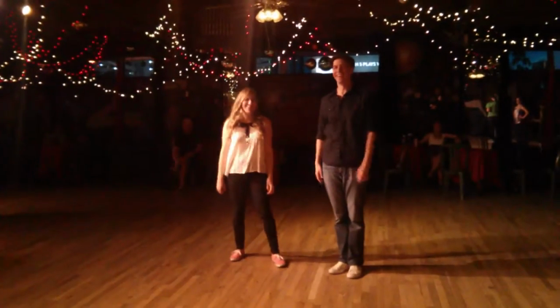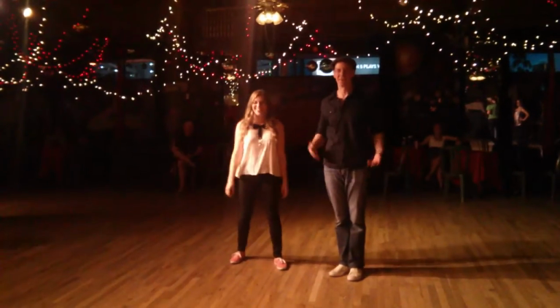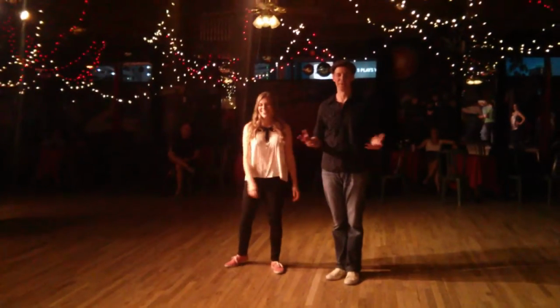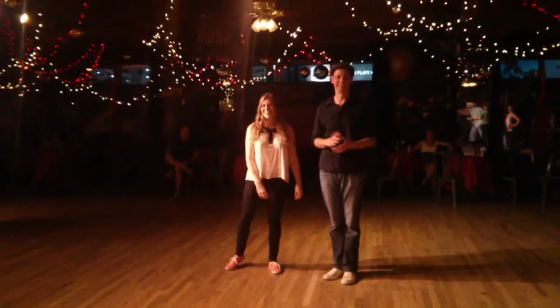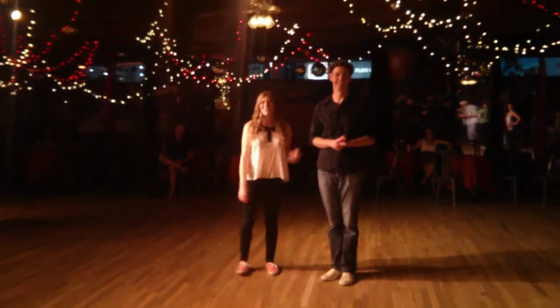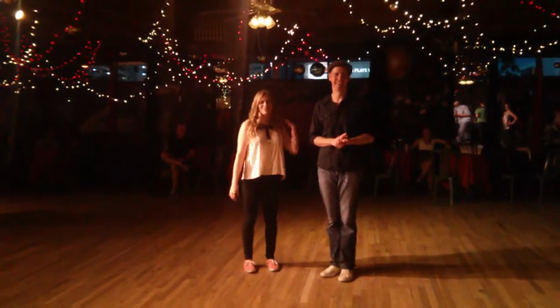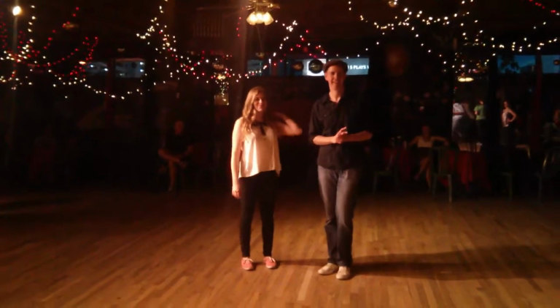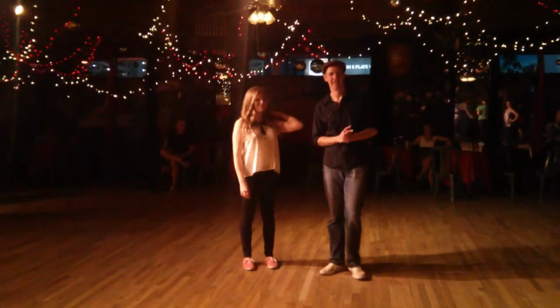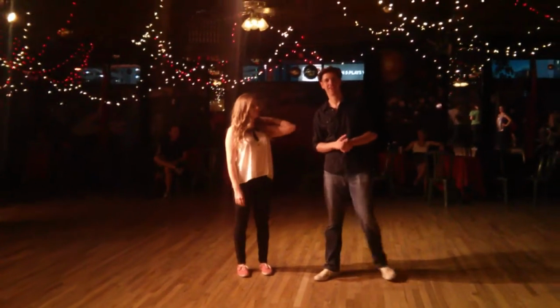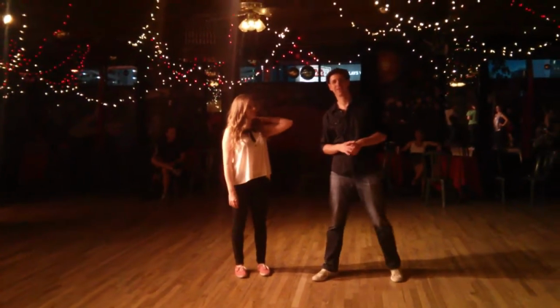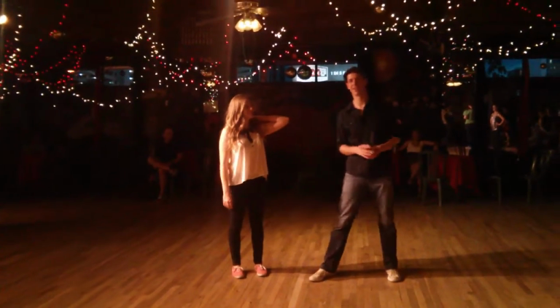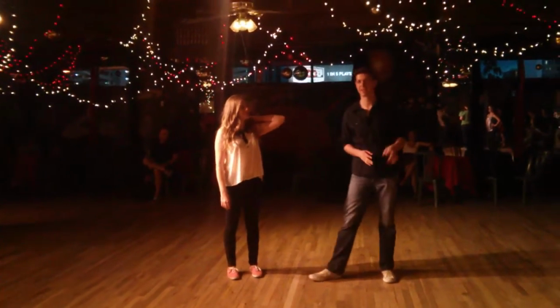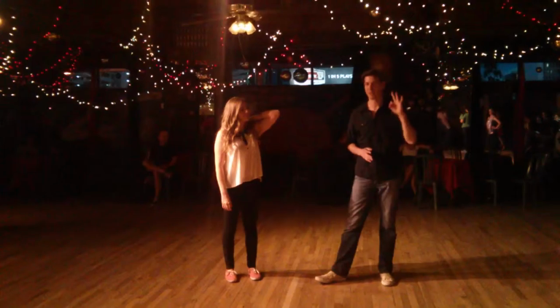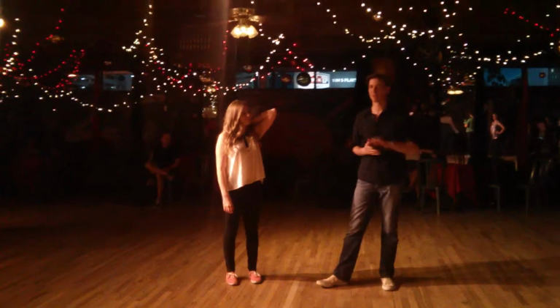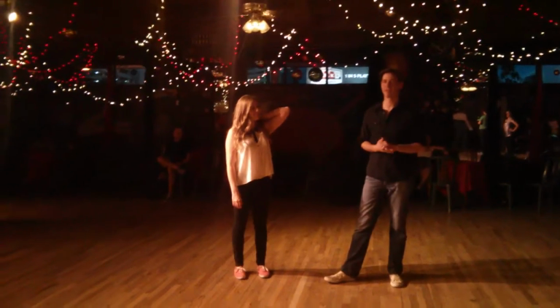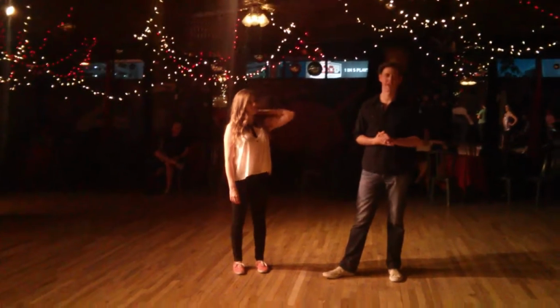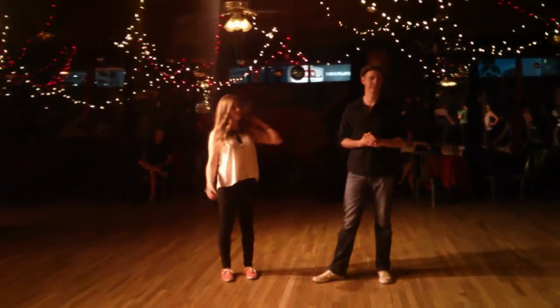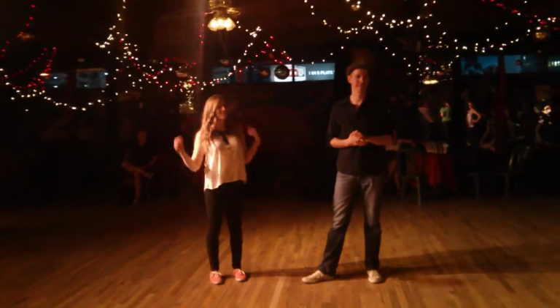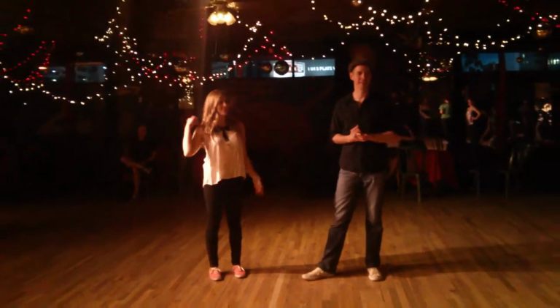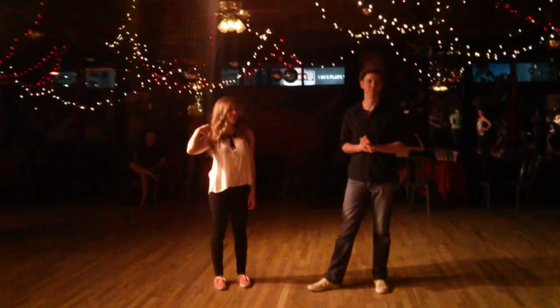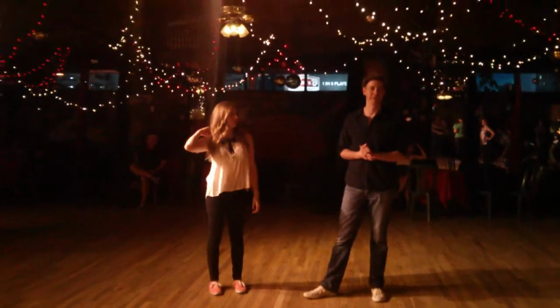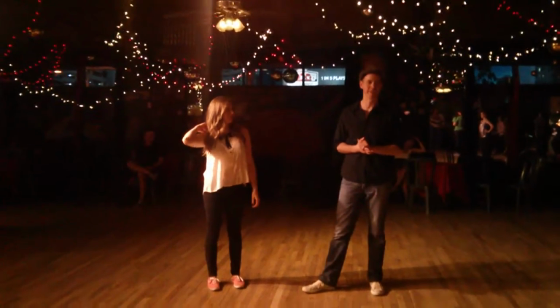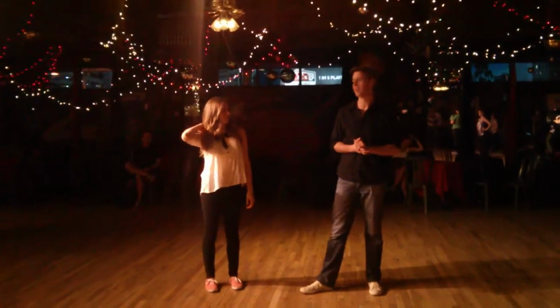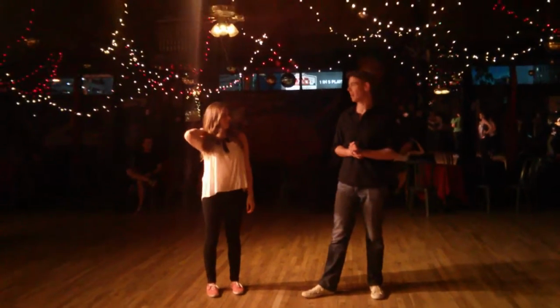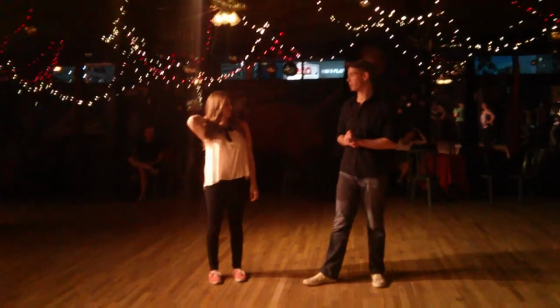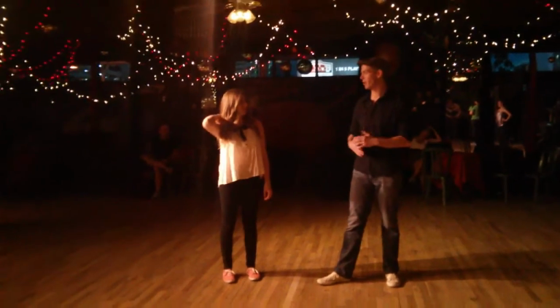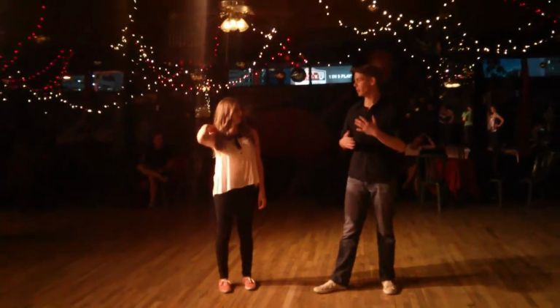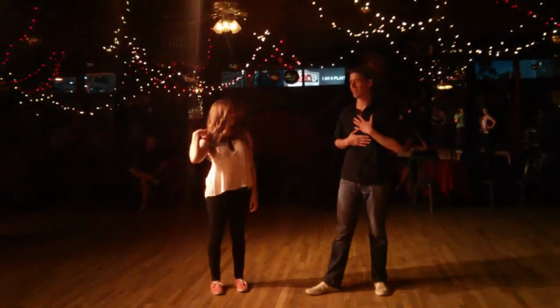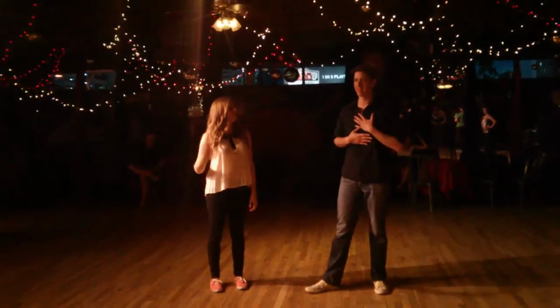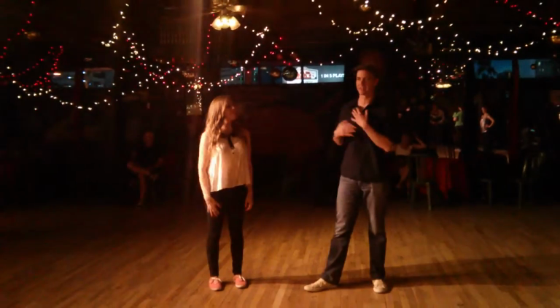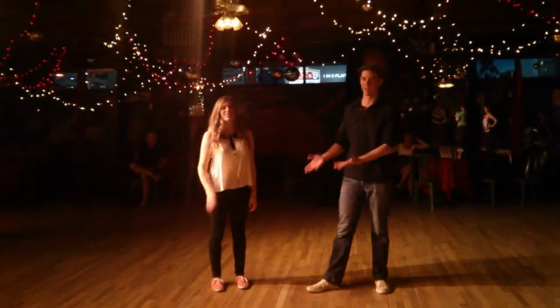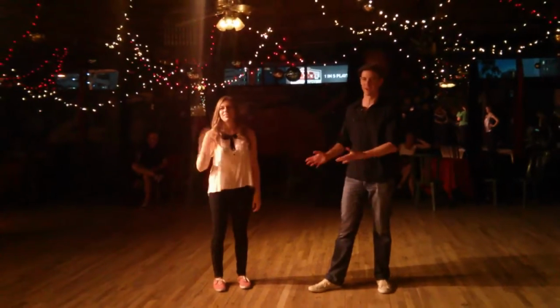Okay, are we ready? Okay, so this is week 3 in August. This is Intermediate Lindy Hop. I'm Seth, this is Mark.